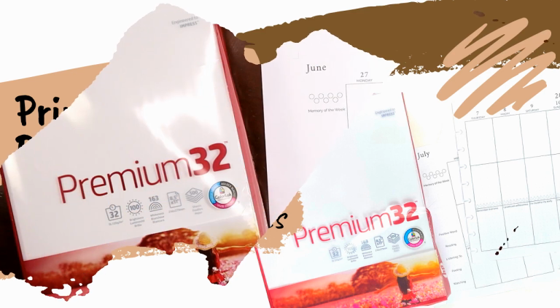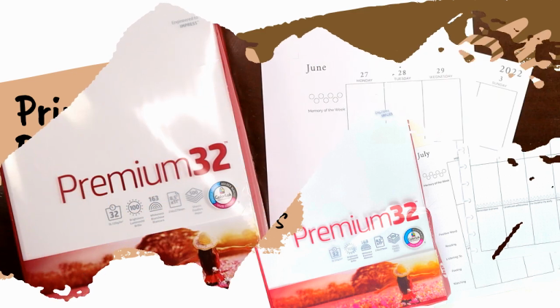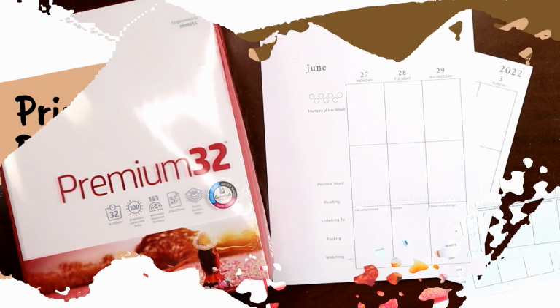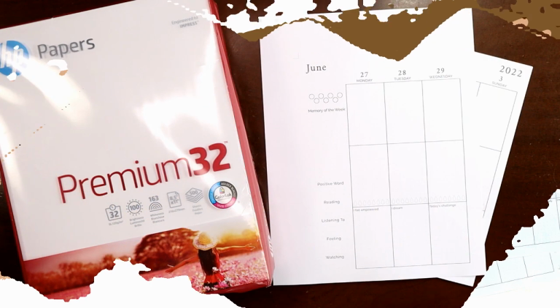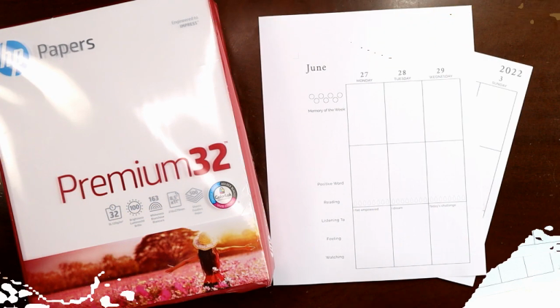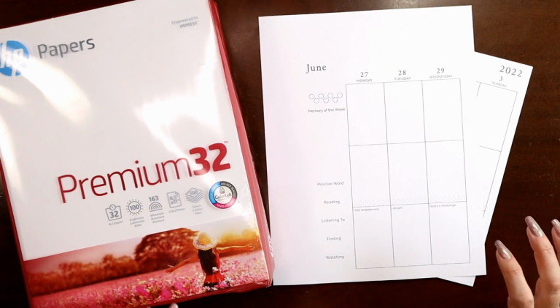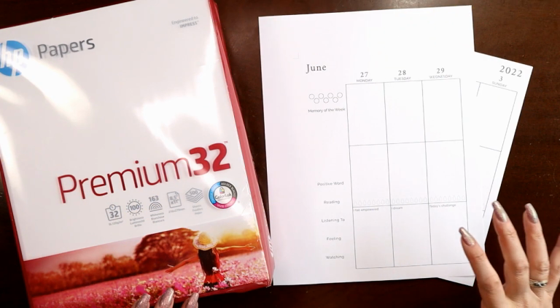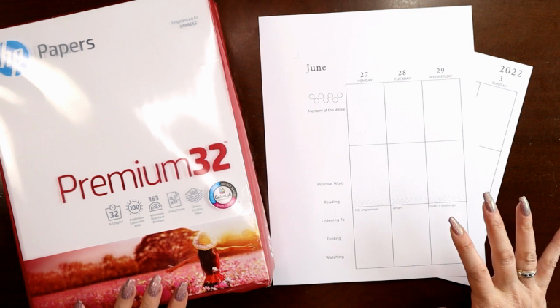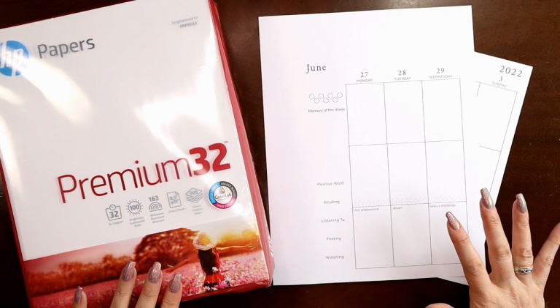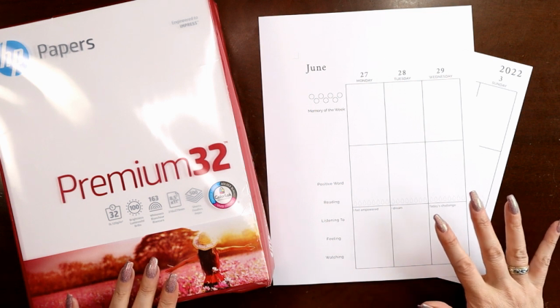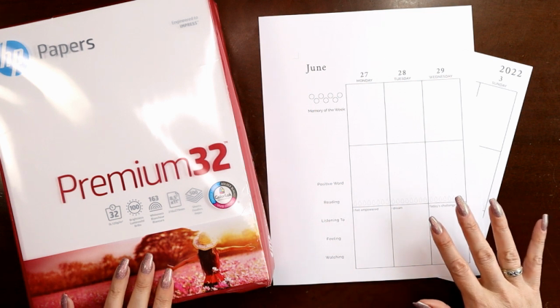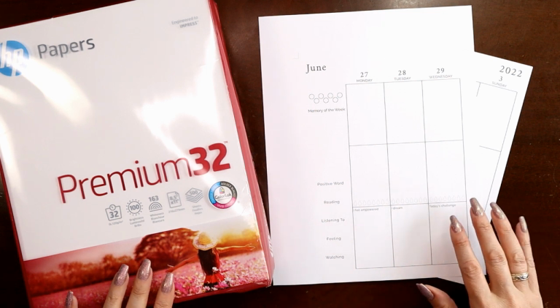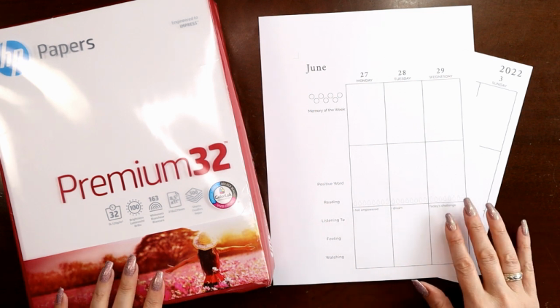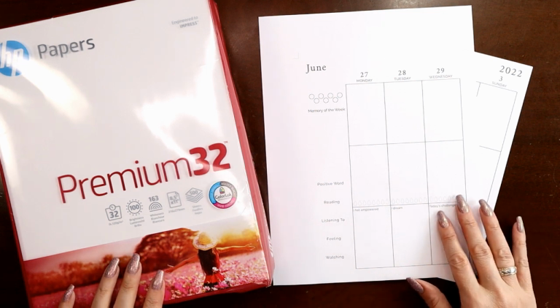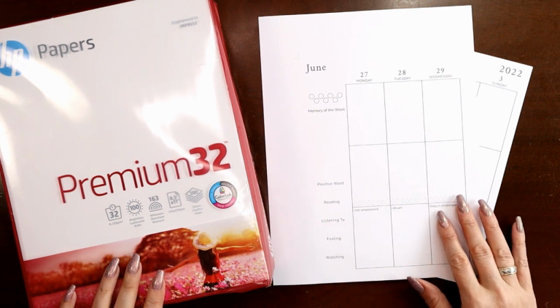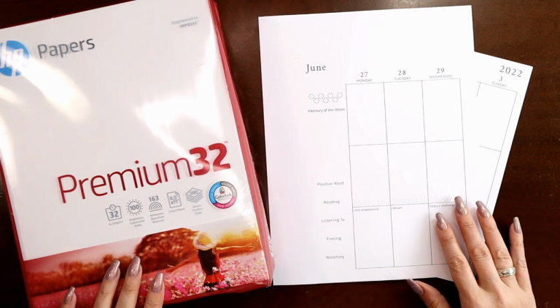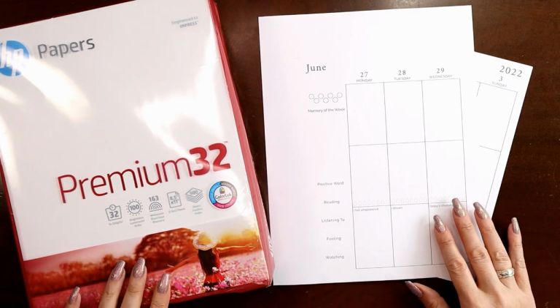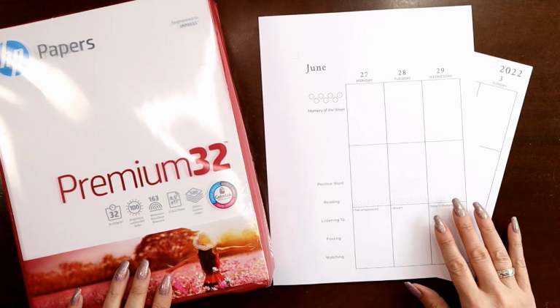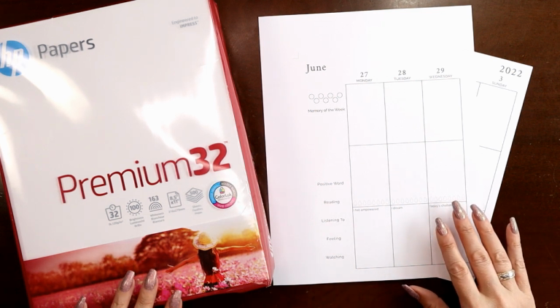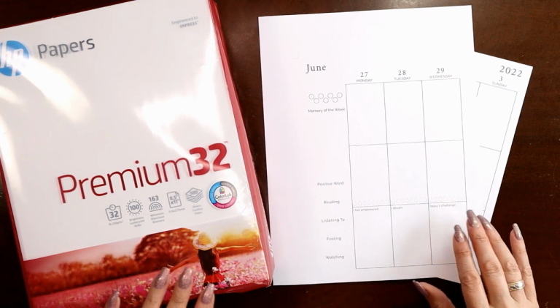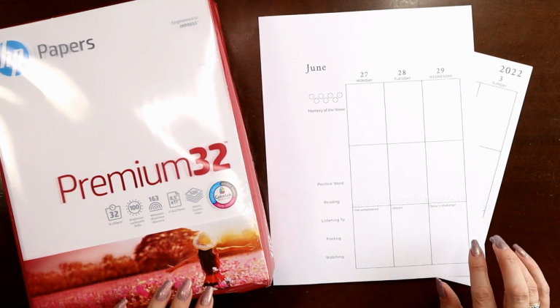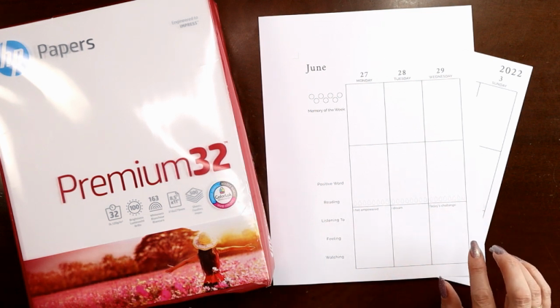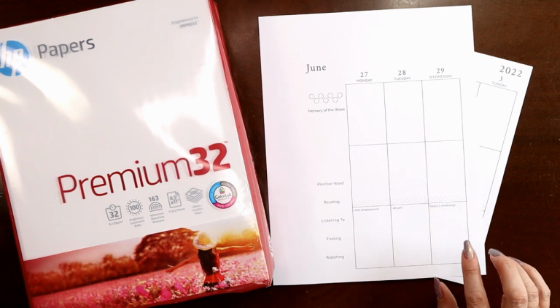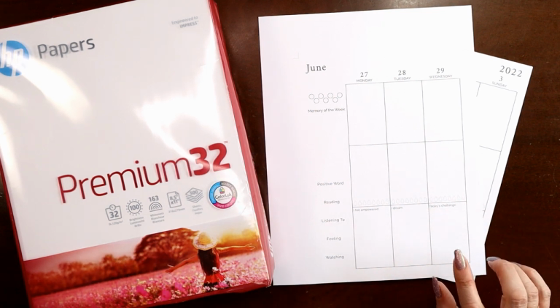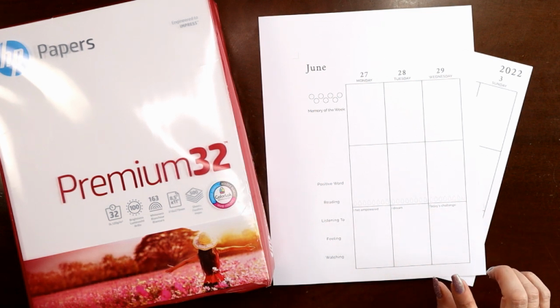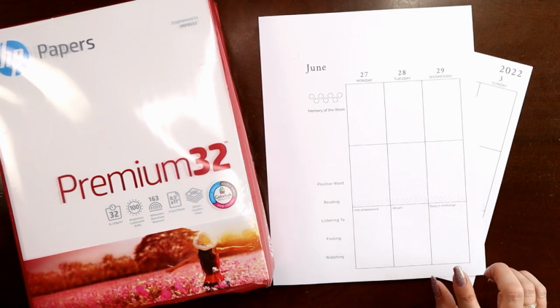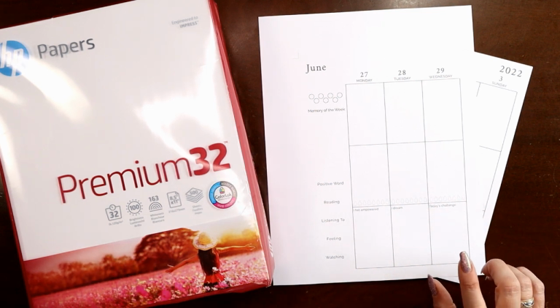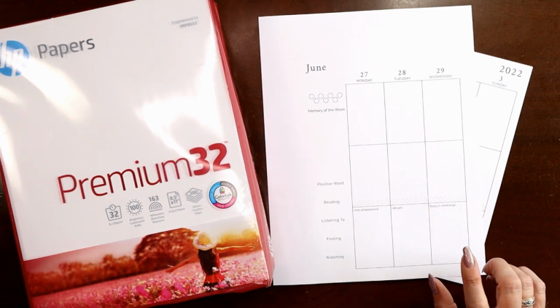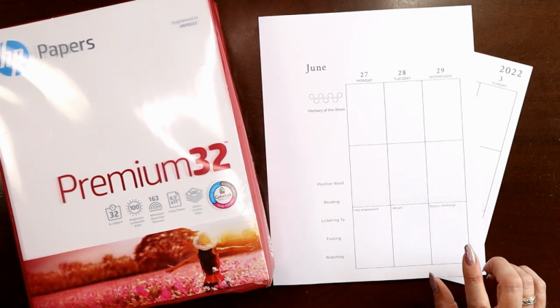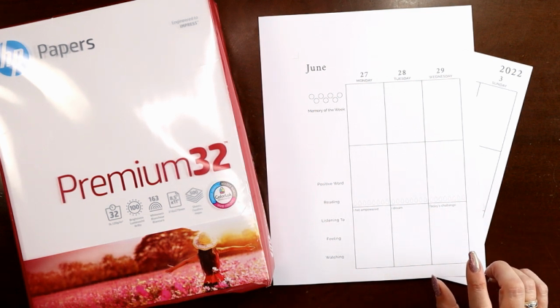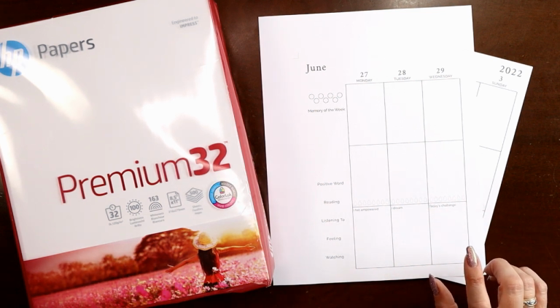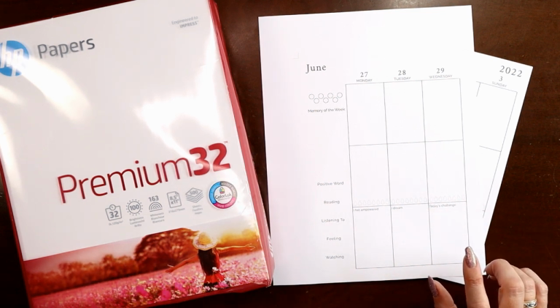Hey everyone, this is Judy with JLB Crafts. Welcome back to my channel, and if you're new here, thank you so much for giving me a try.